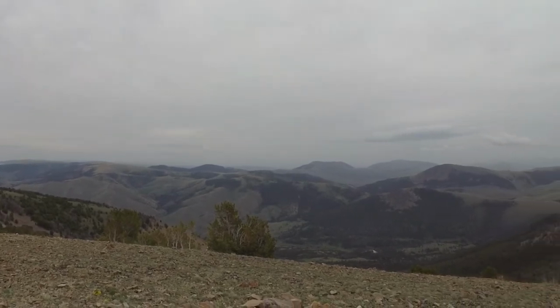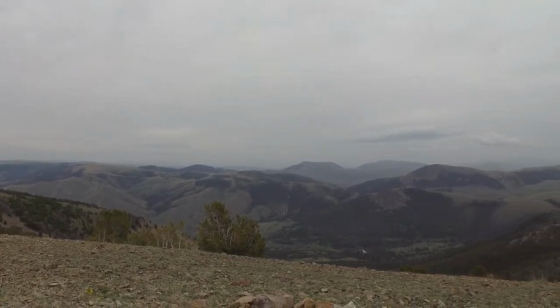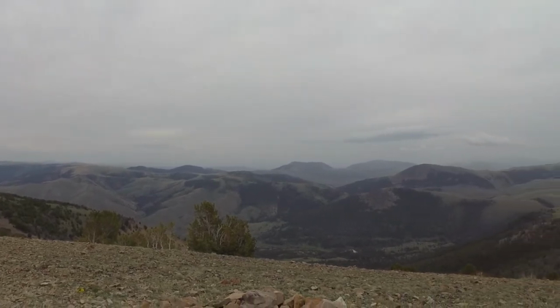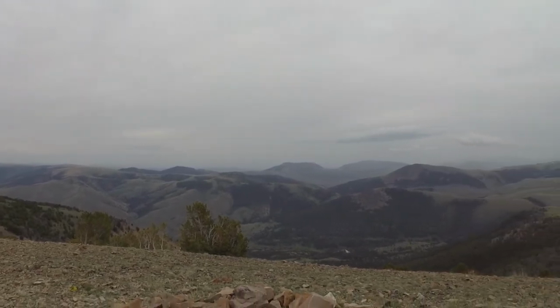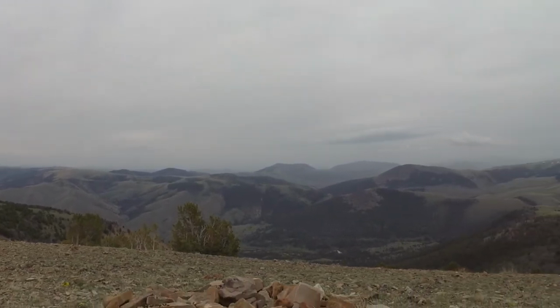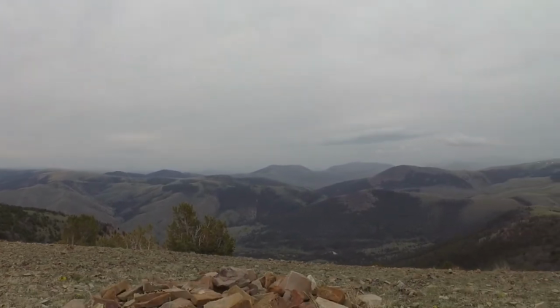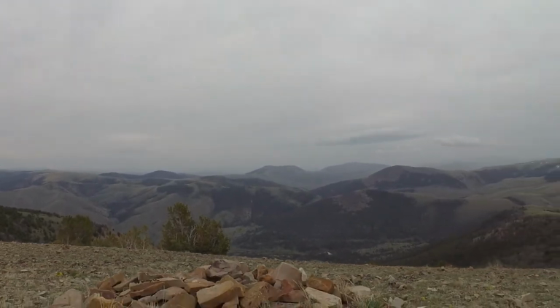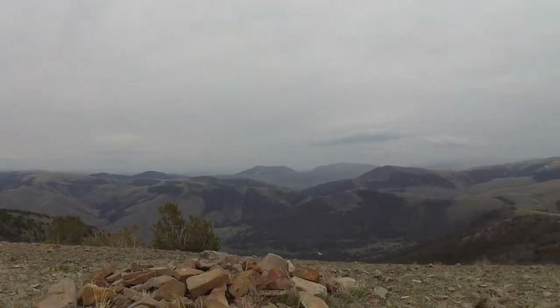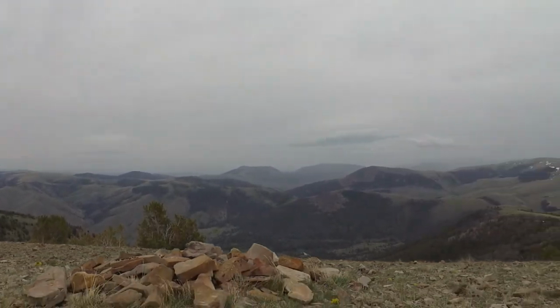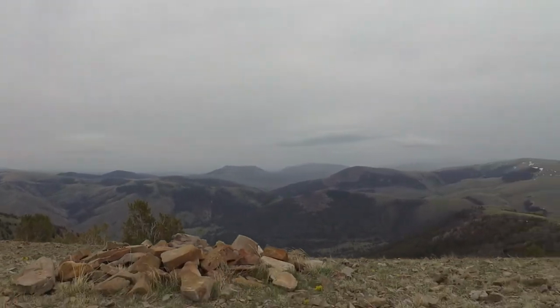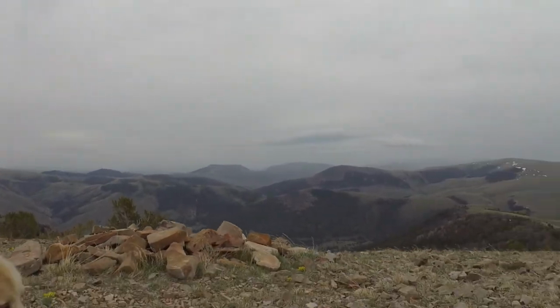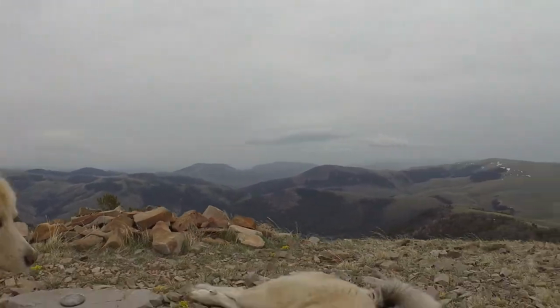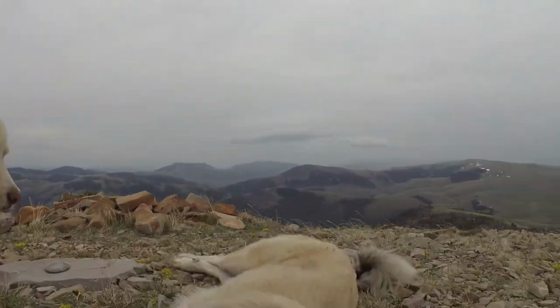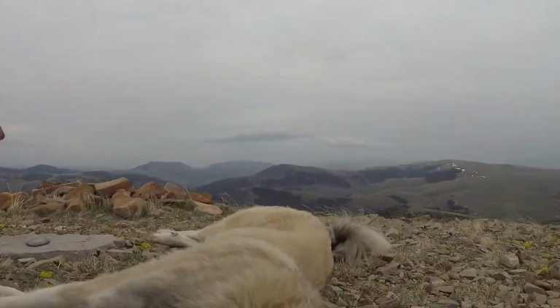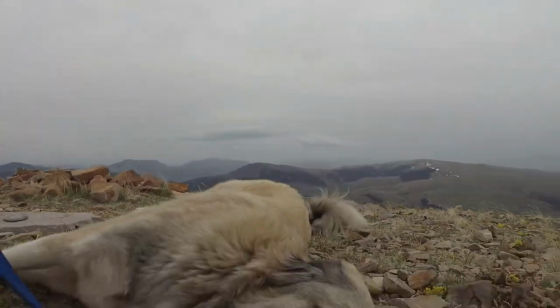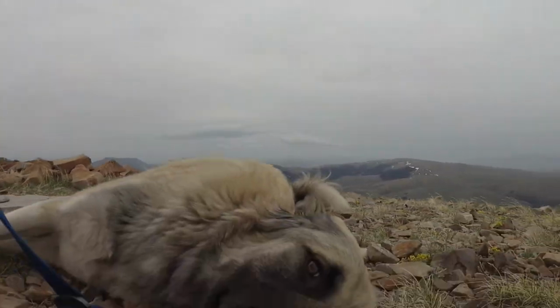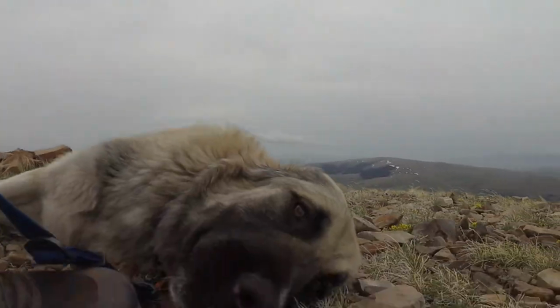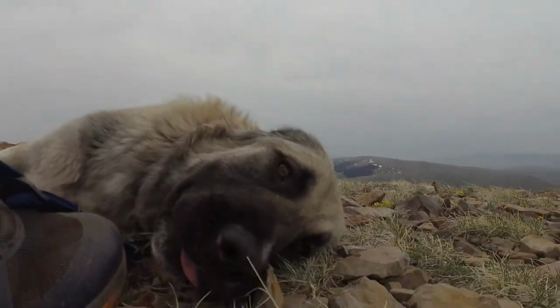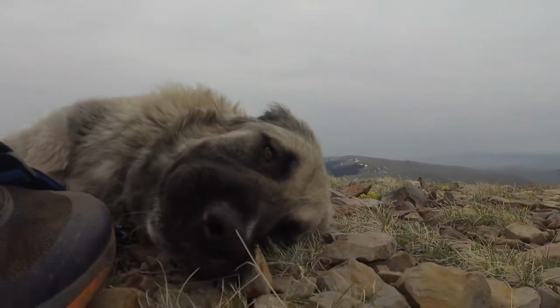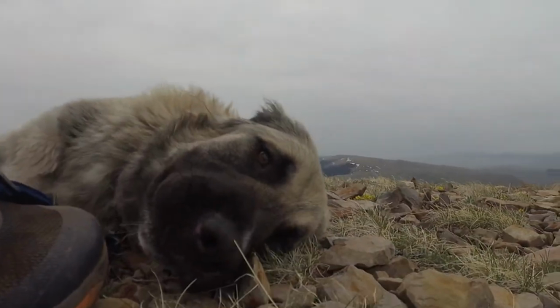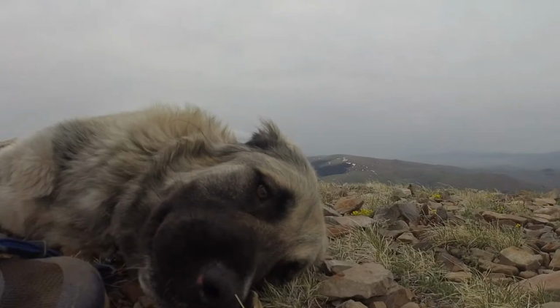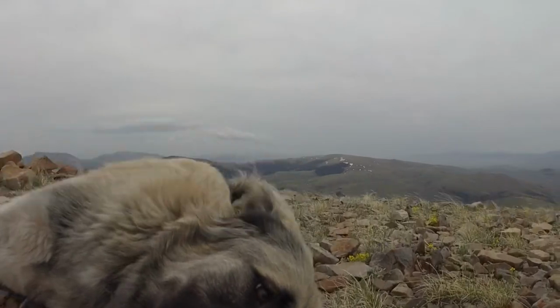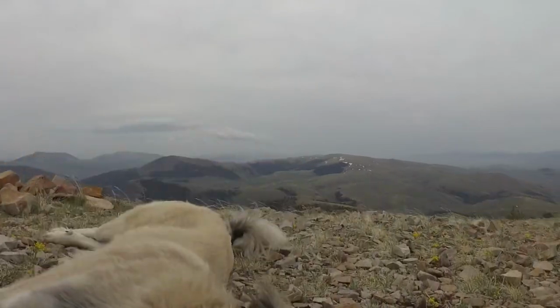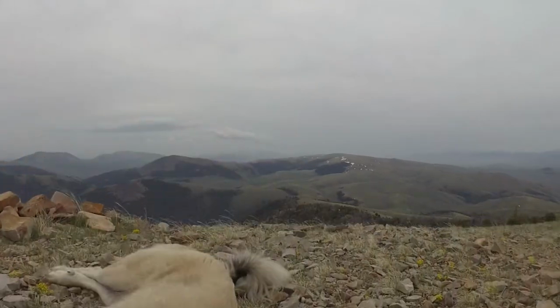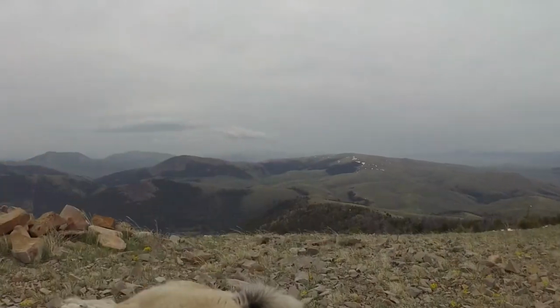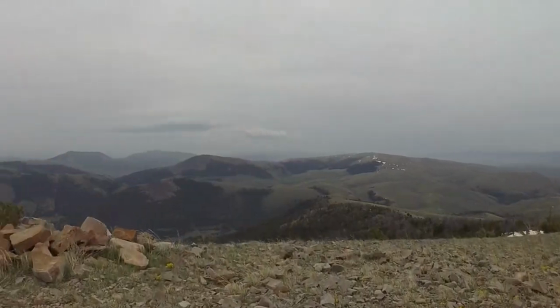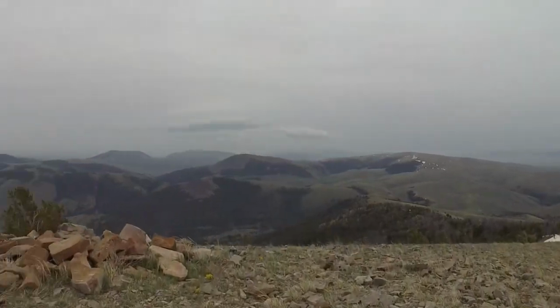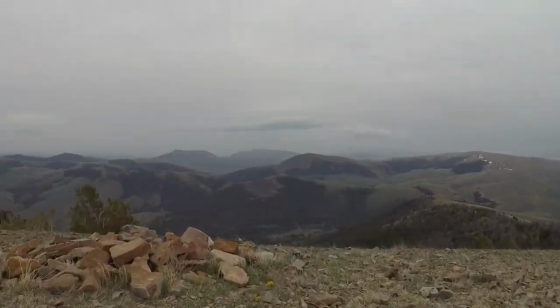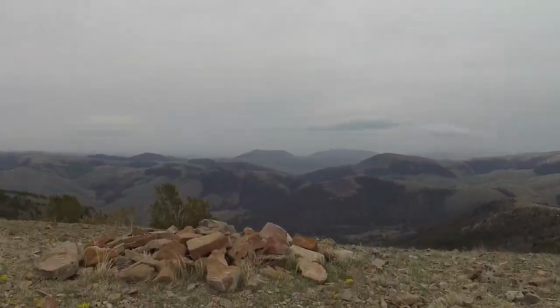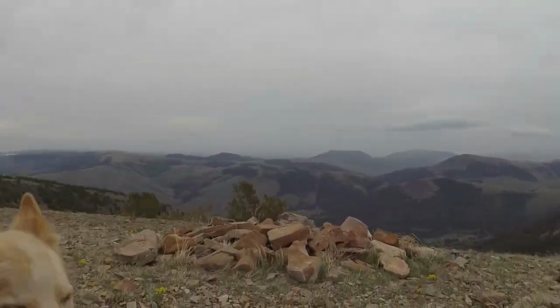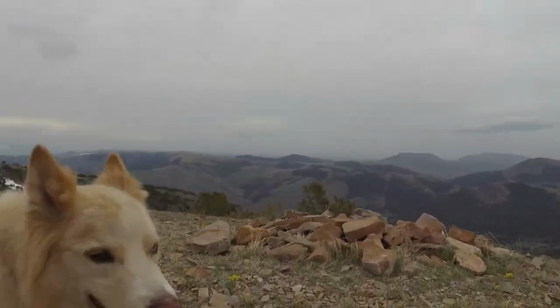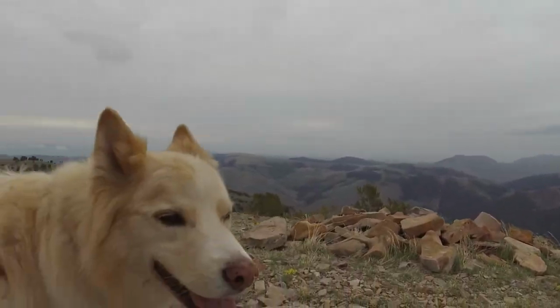I'm up here with two dogs — here's Rena, a little tired, and Zeno.